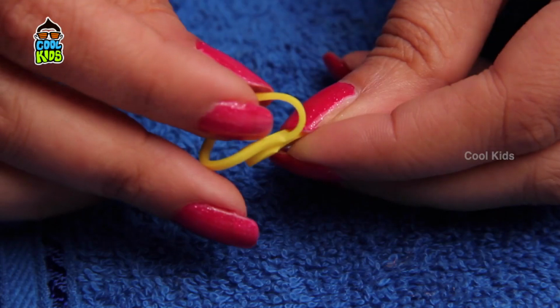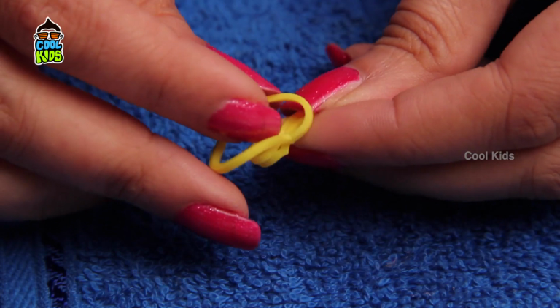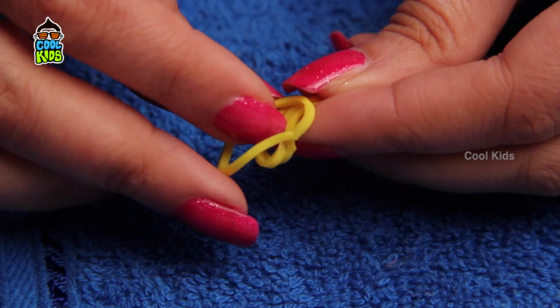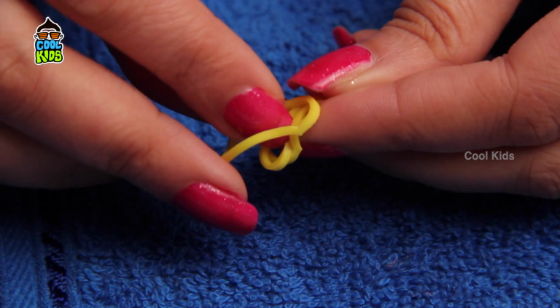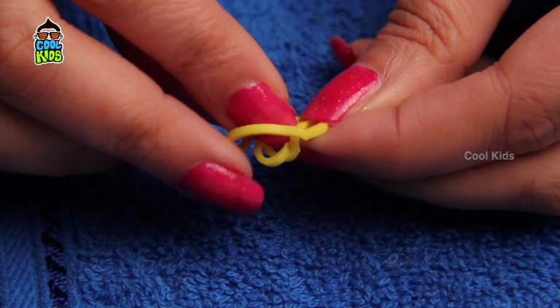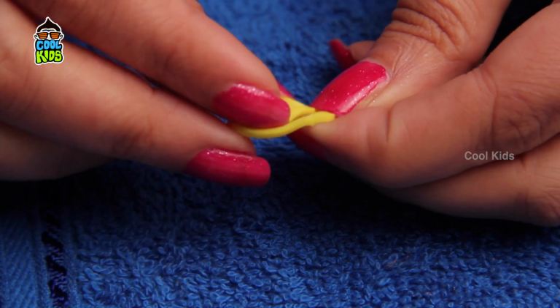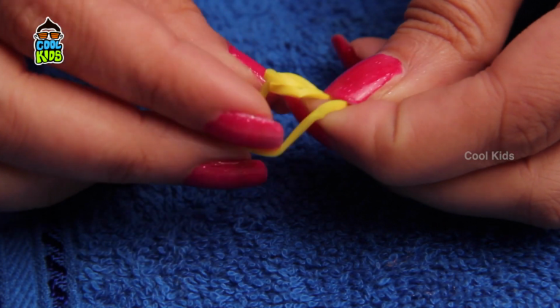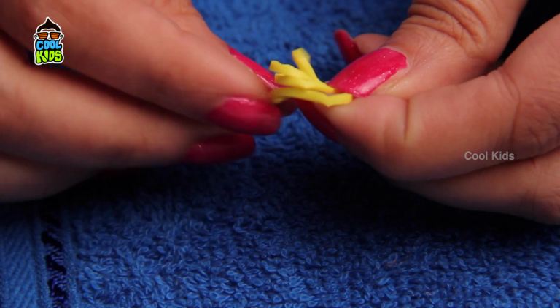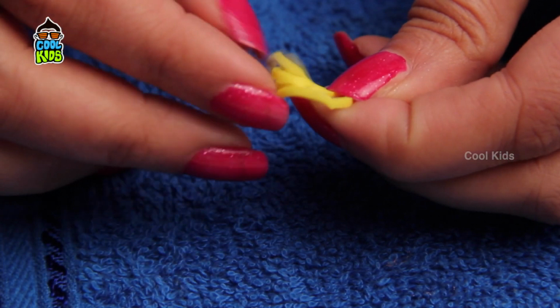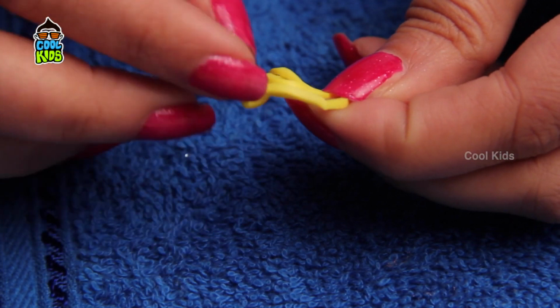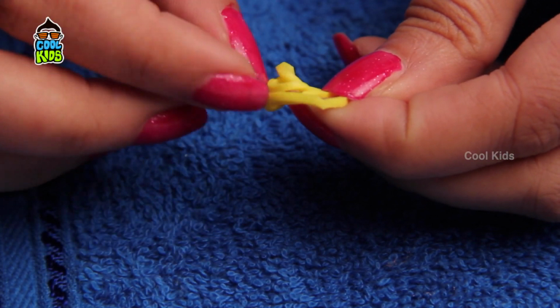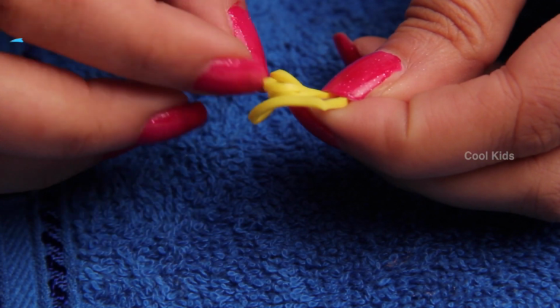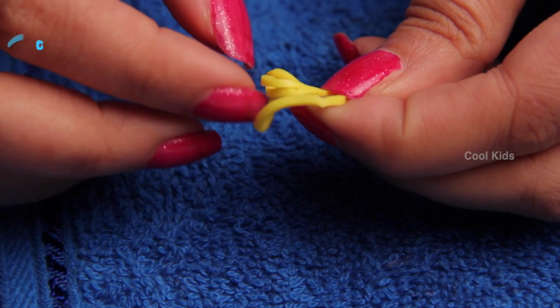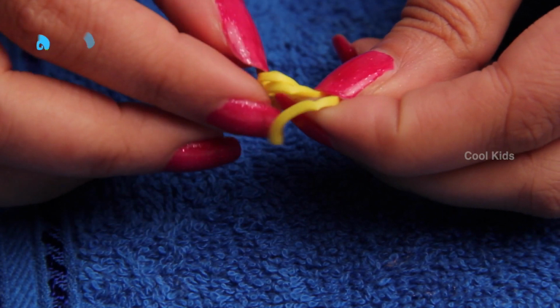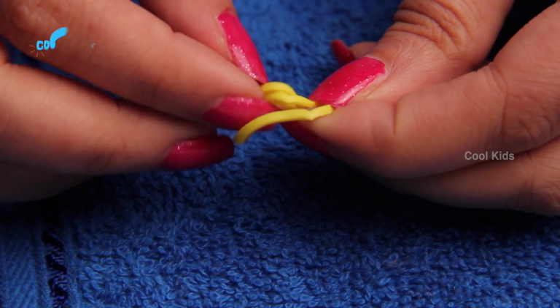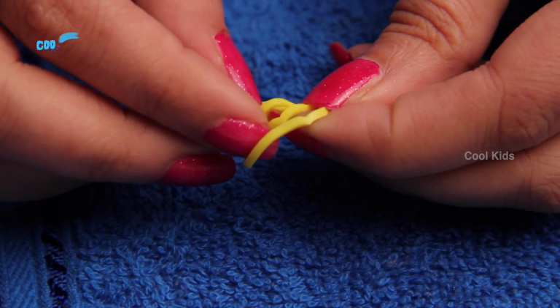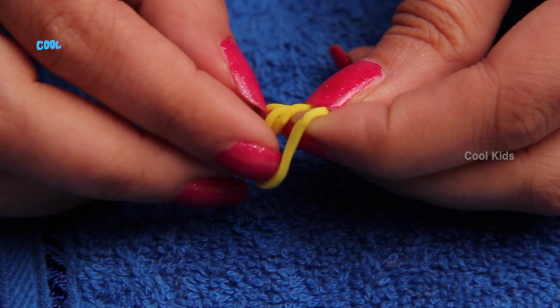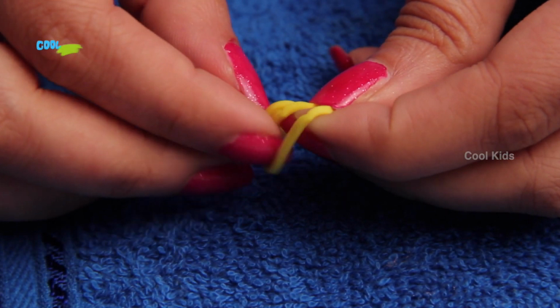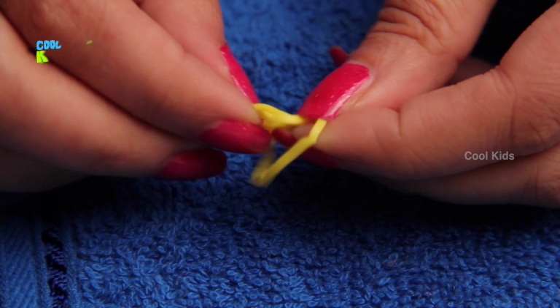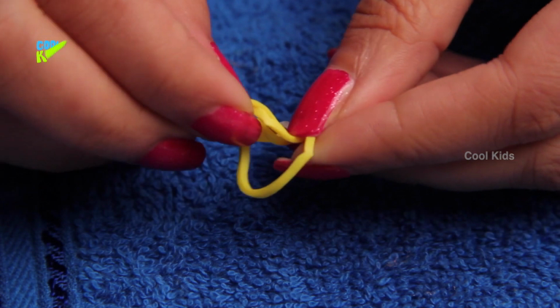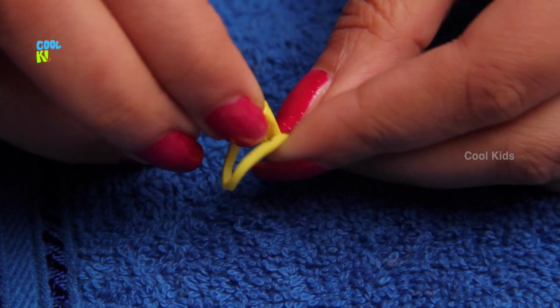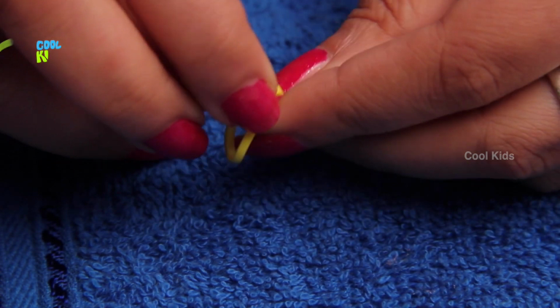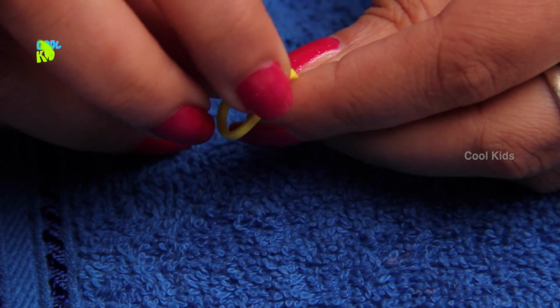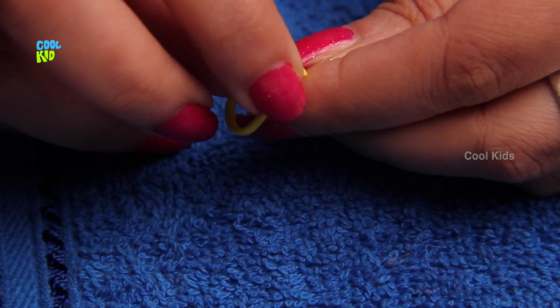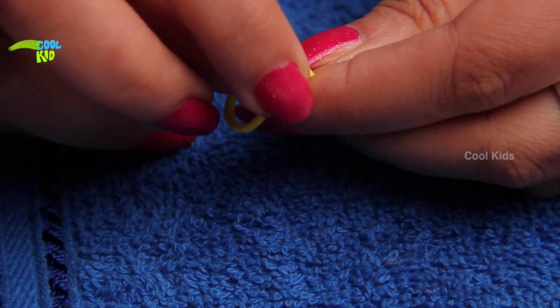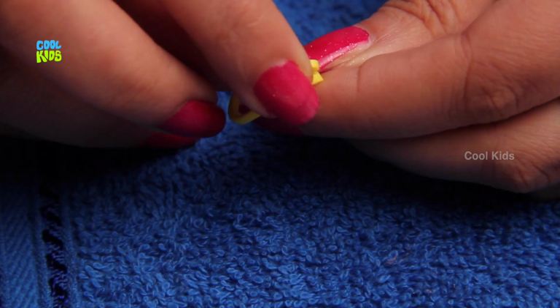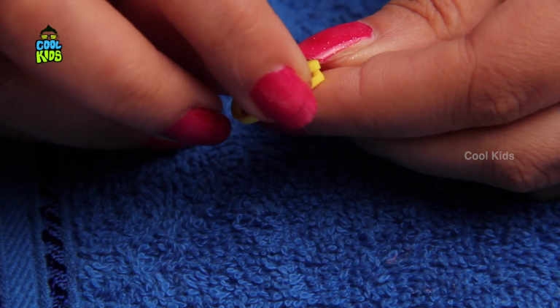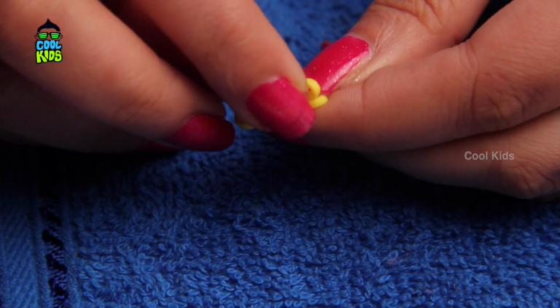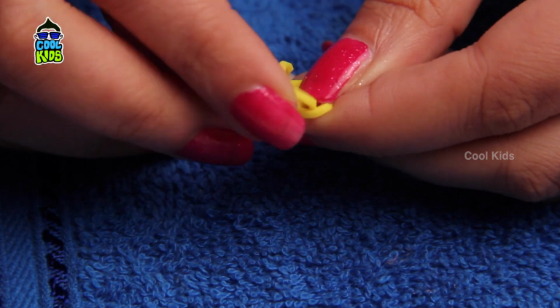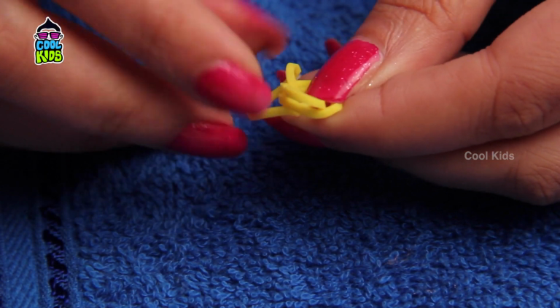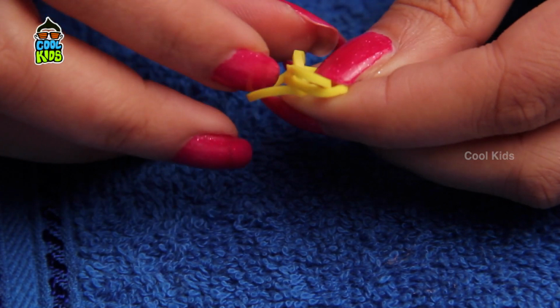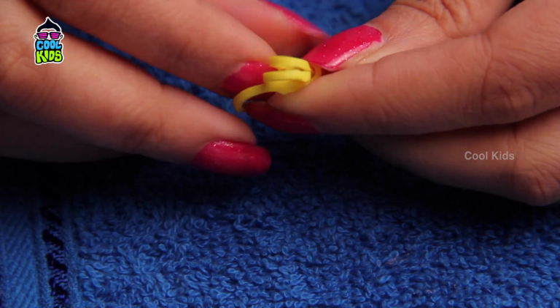To begin with, take two rubber bands and wrap another rubber band thrice around these two rubber bands.